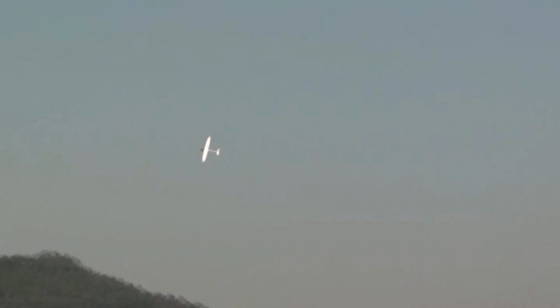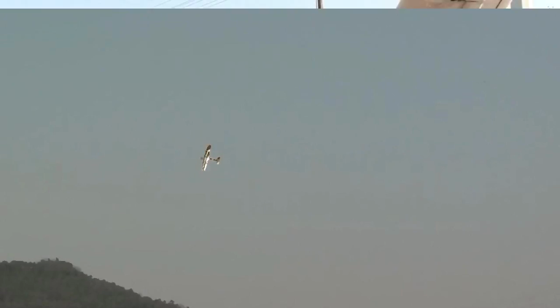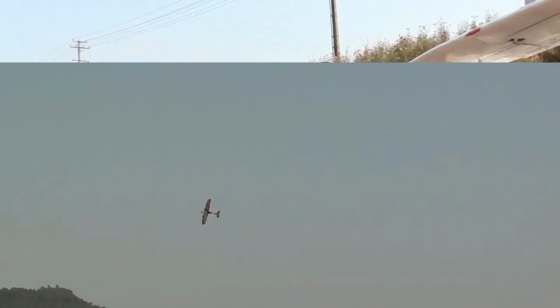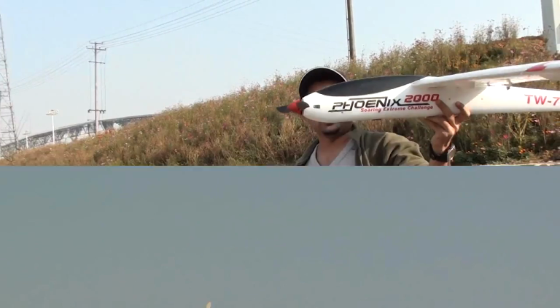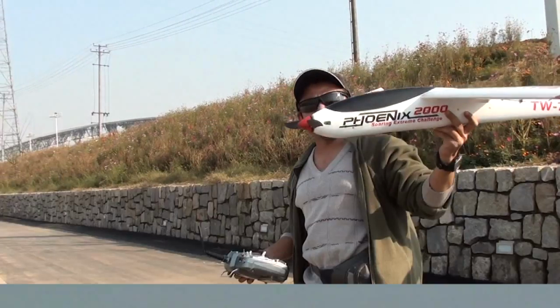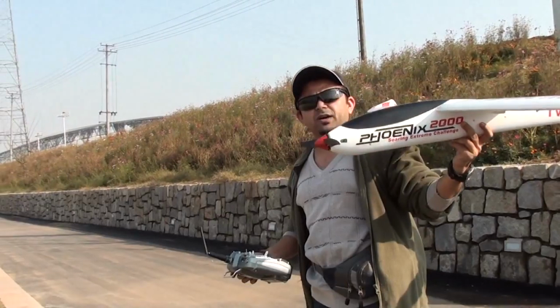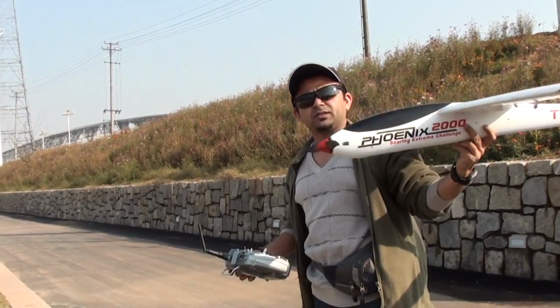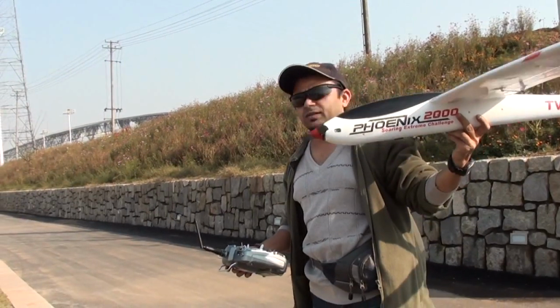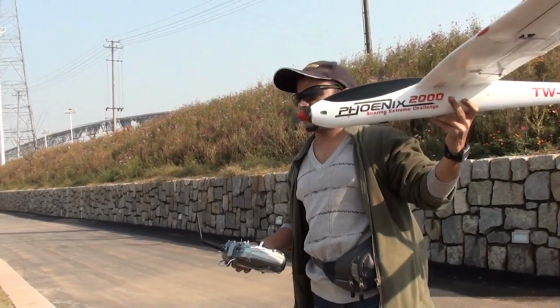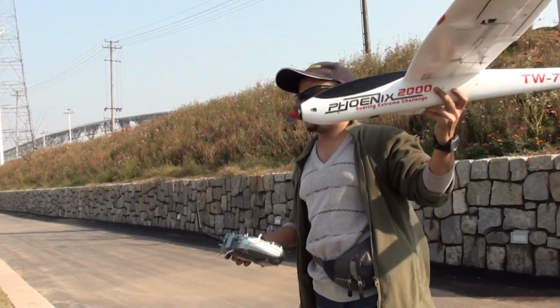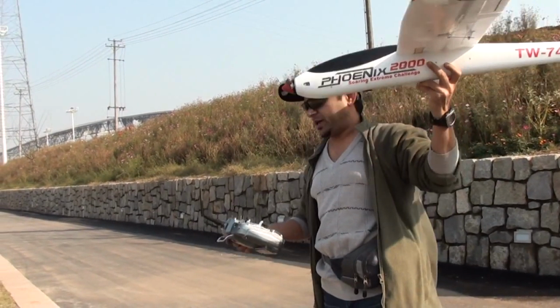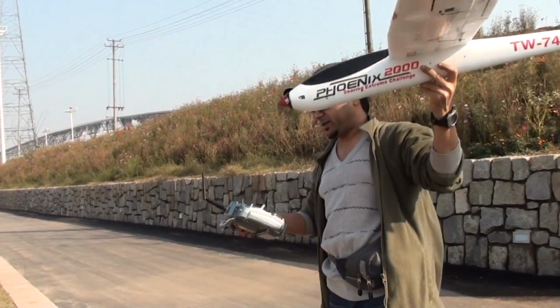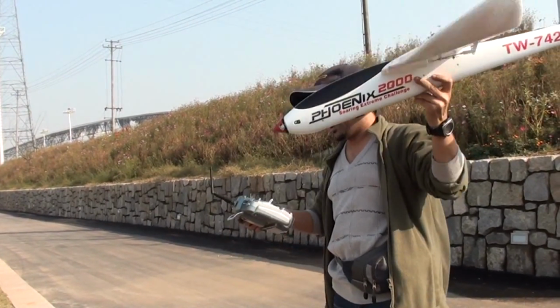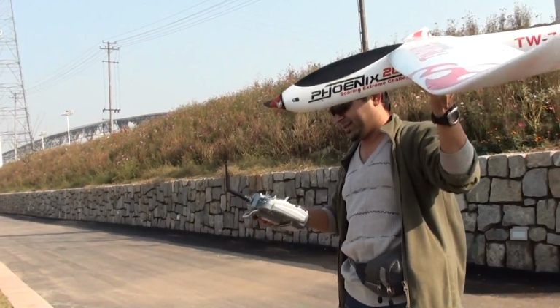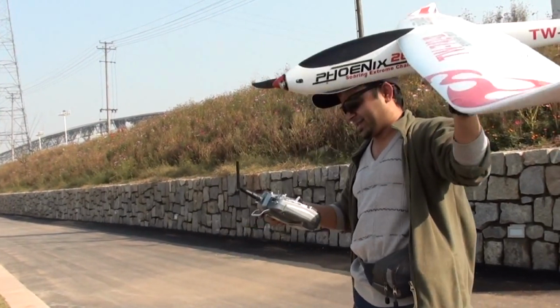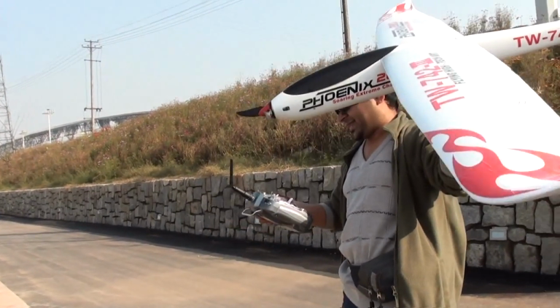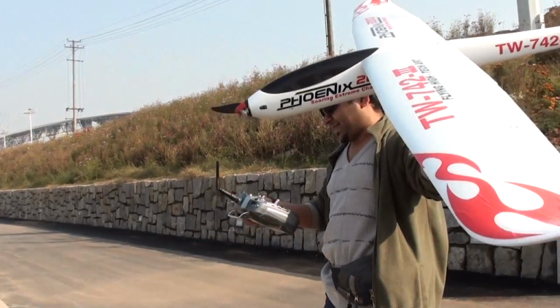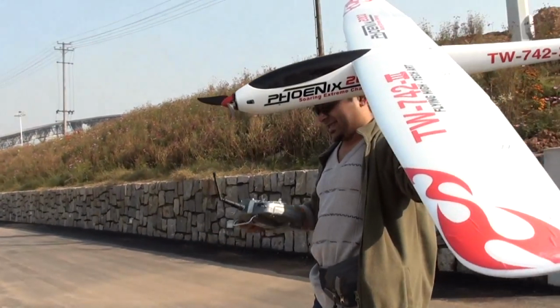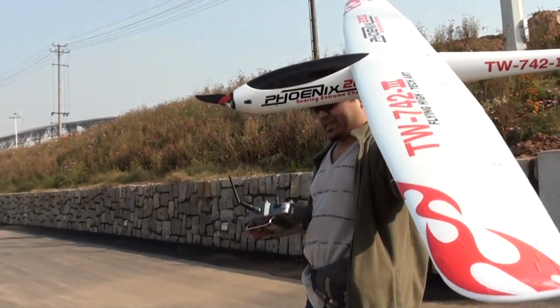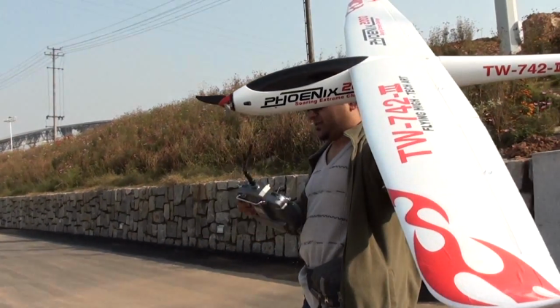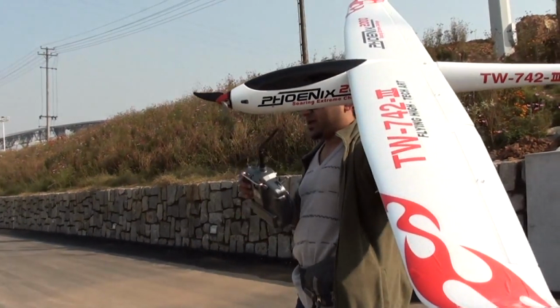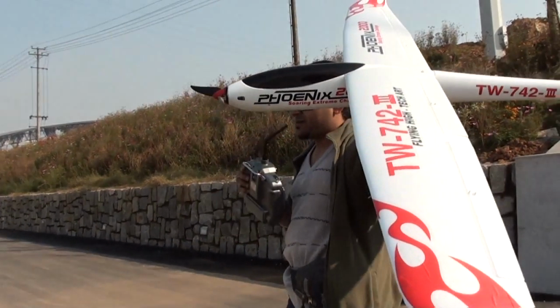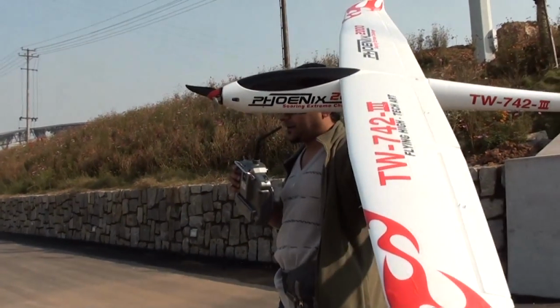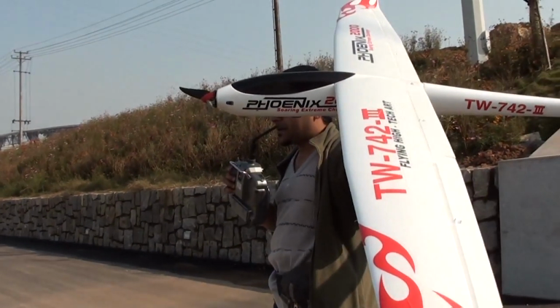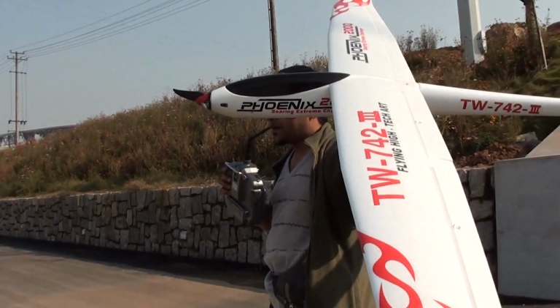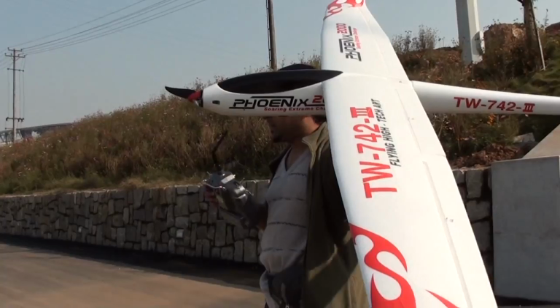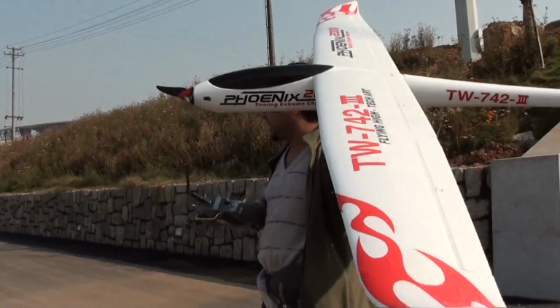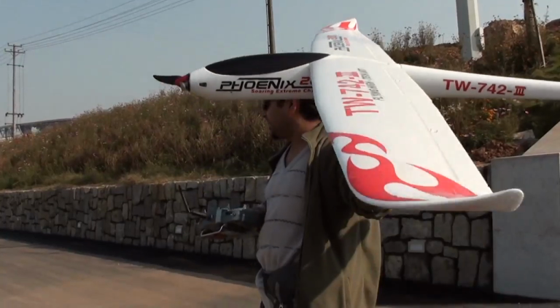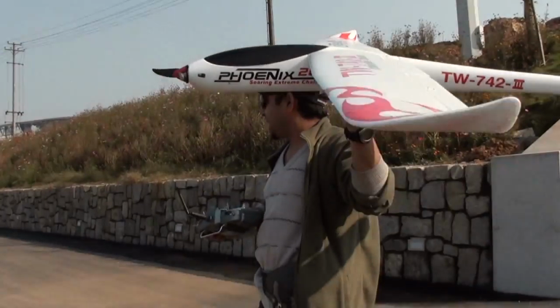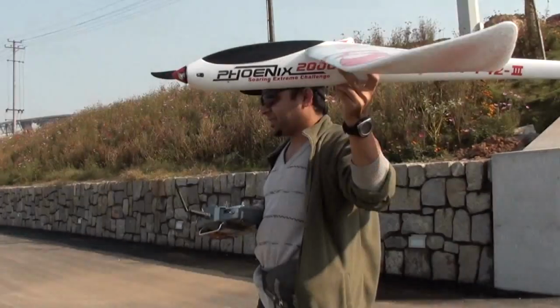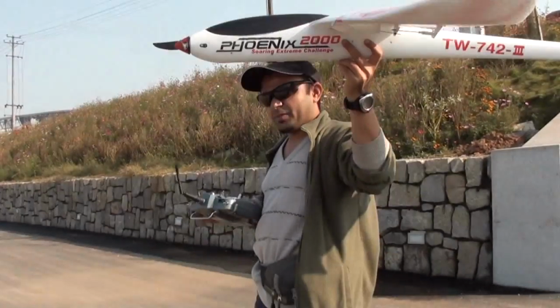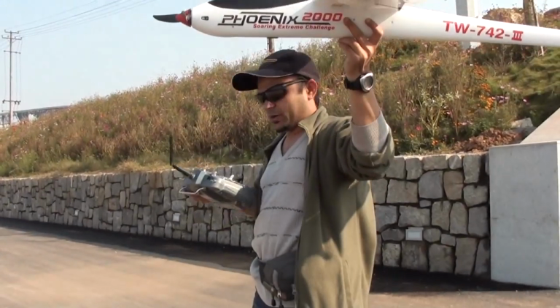Fenix 2000 front propeller. I hope this one will have some power.